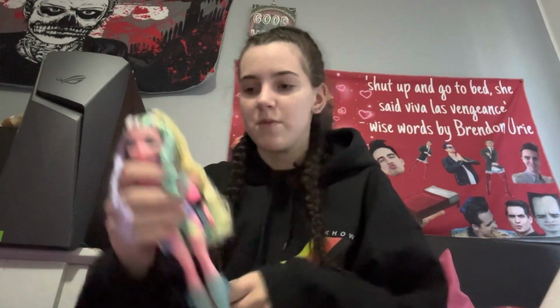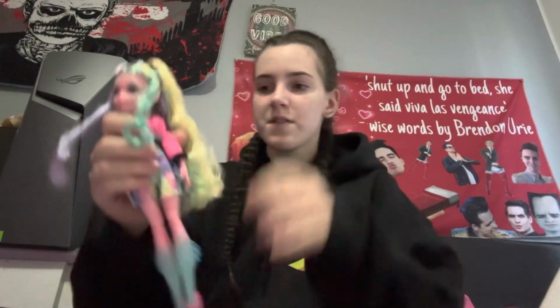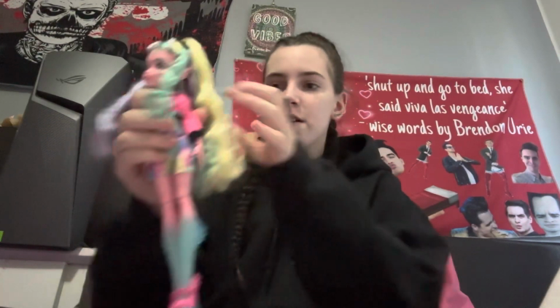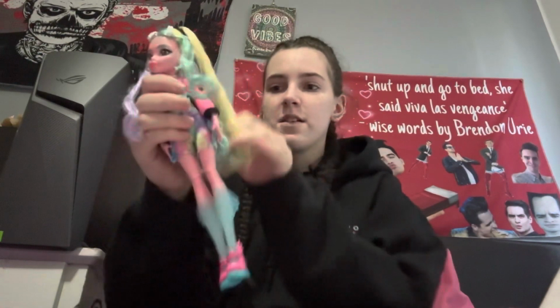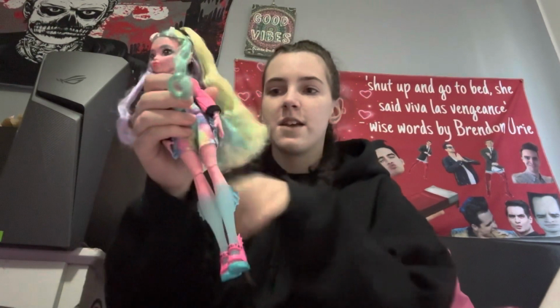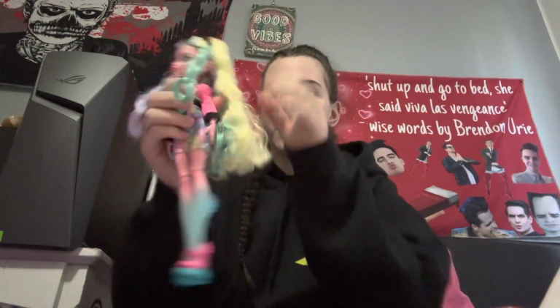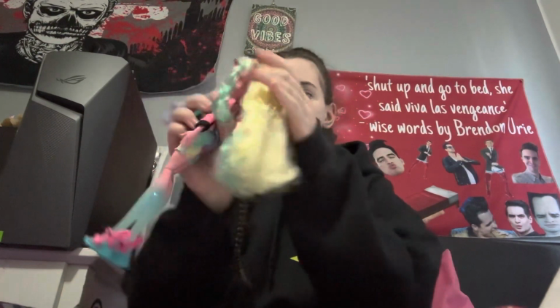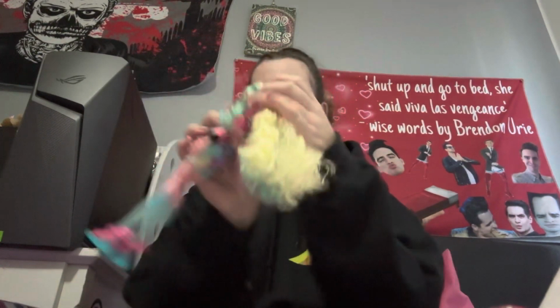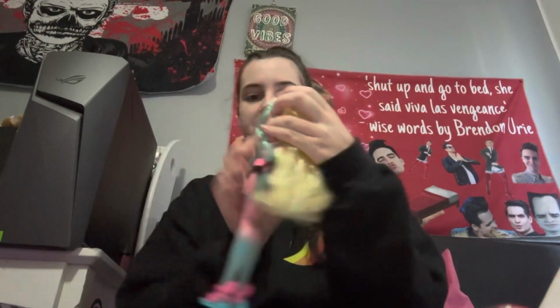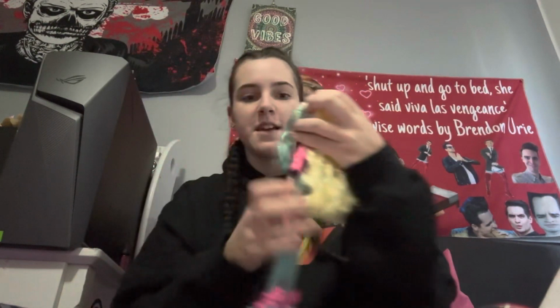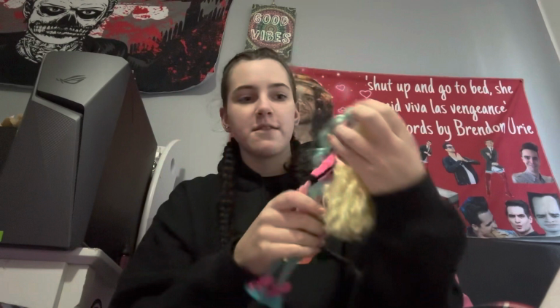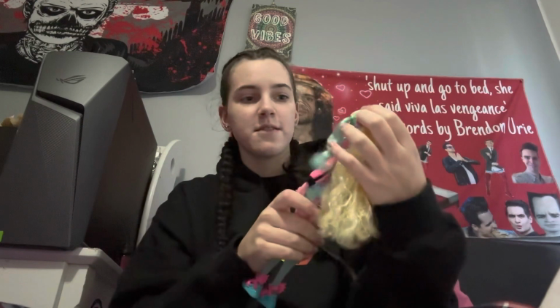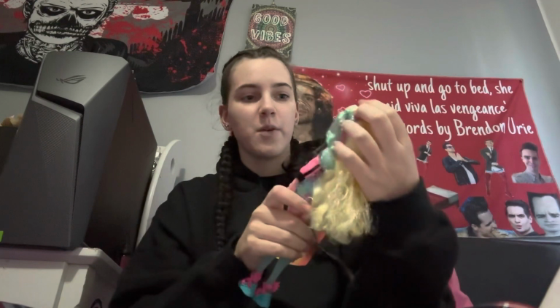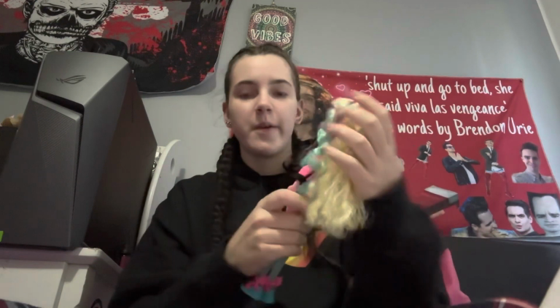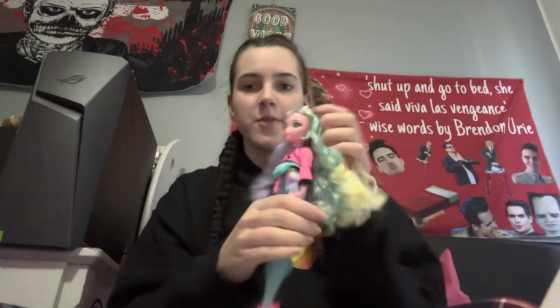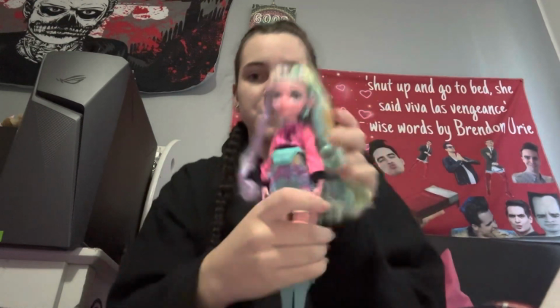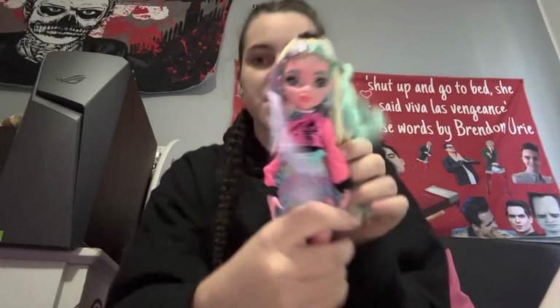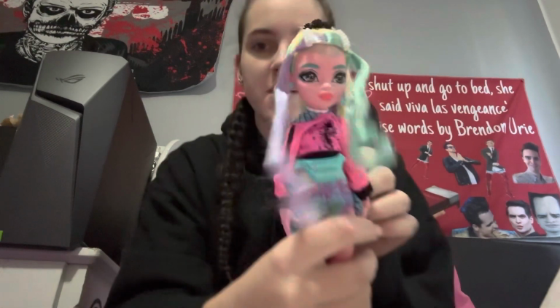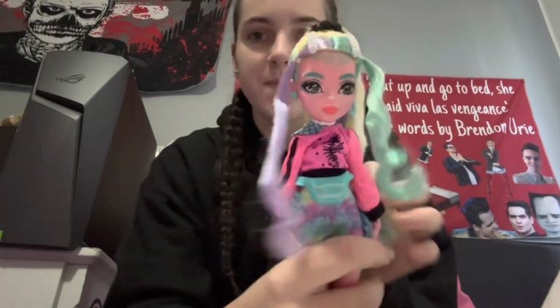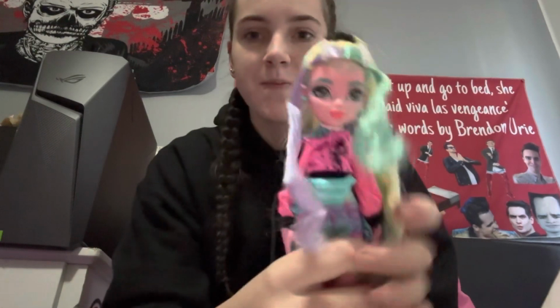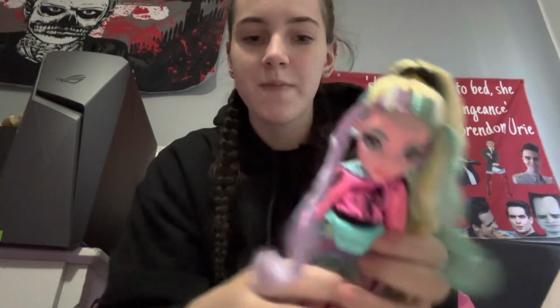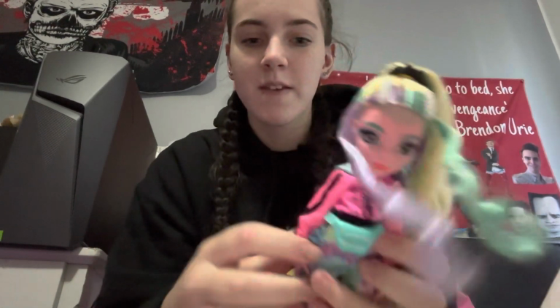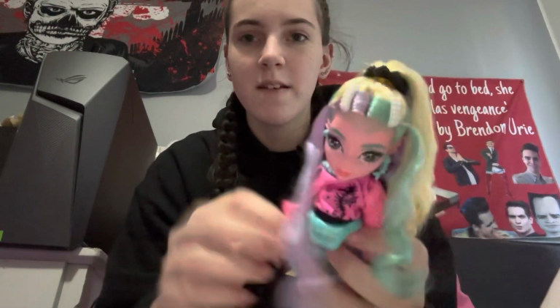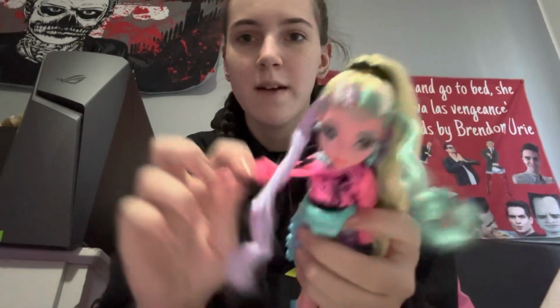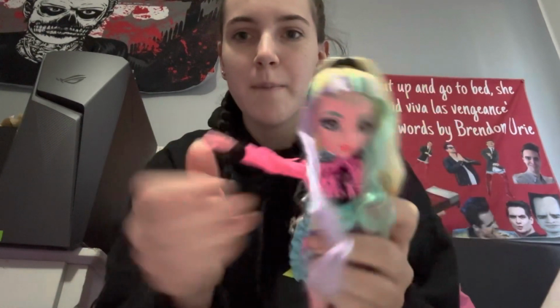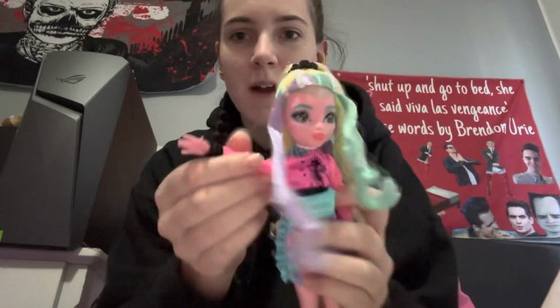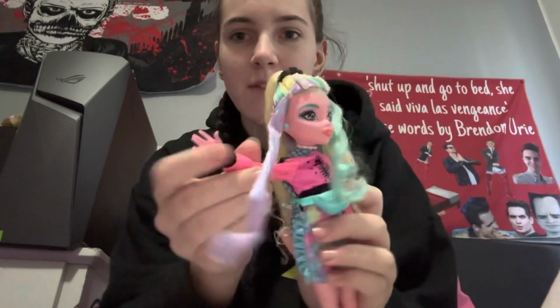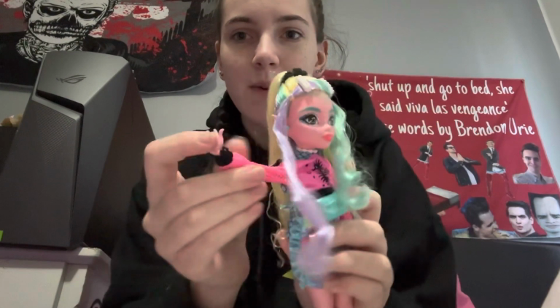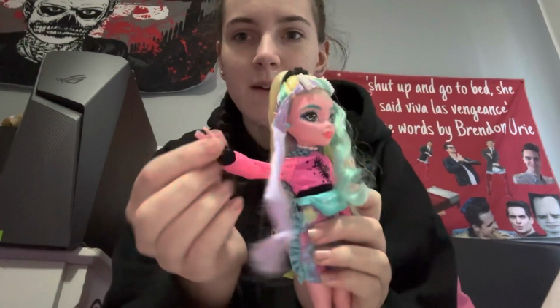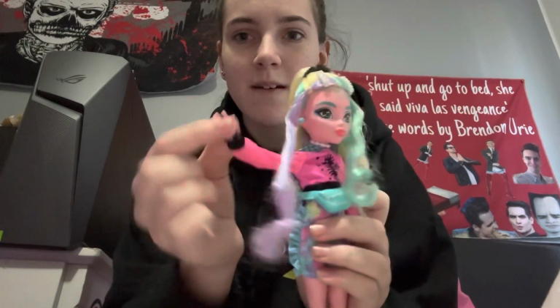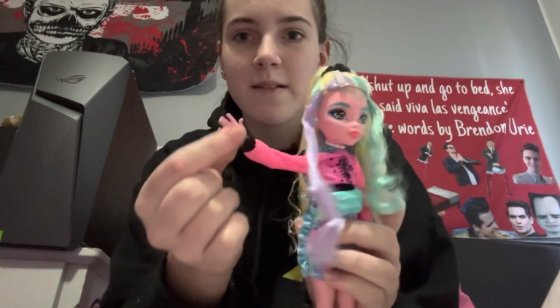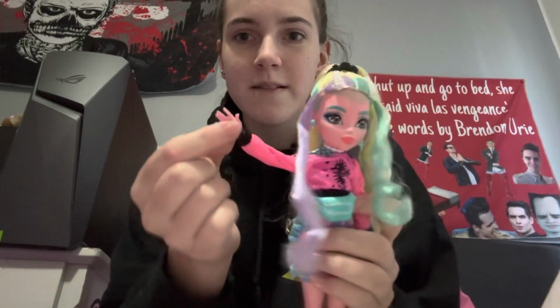I'm just gonna have a sit down somewhere in my room. Bye everyone!